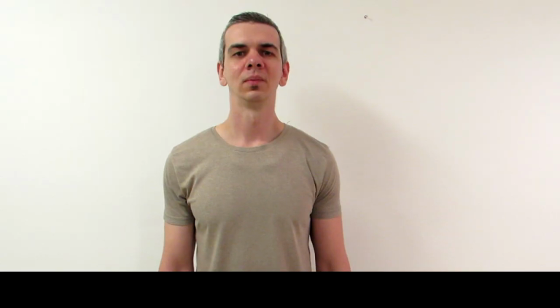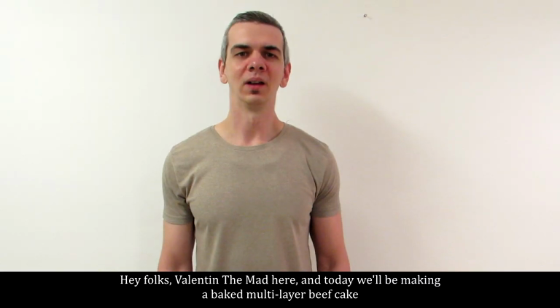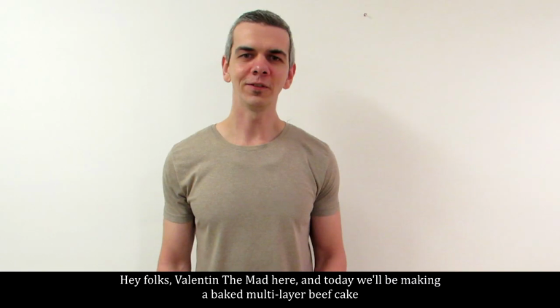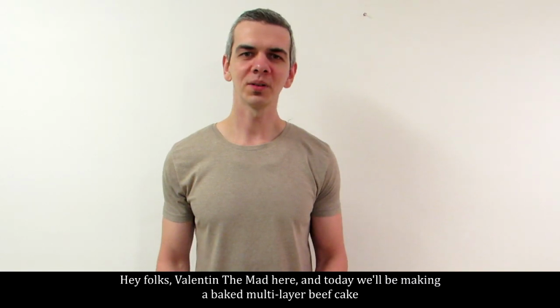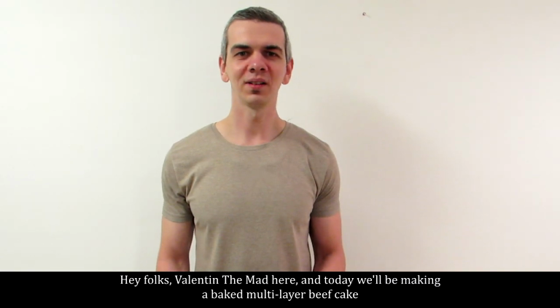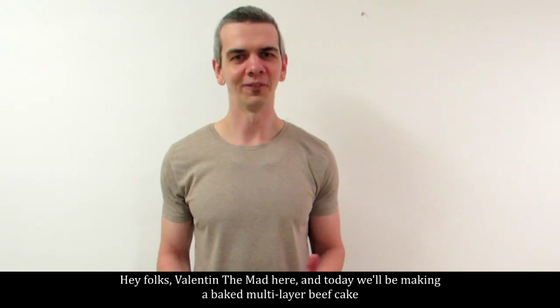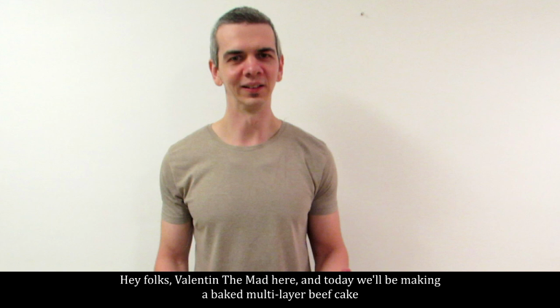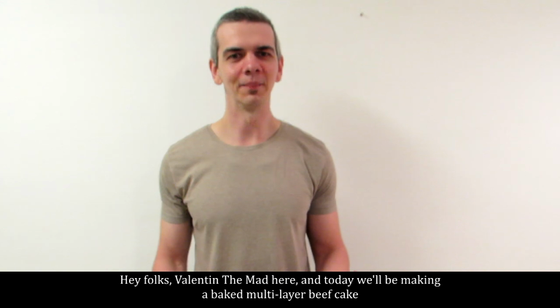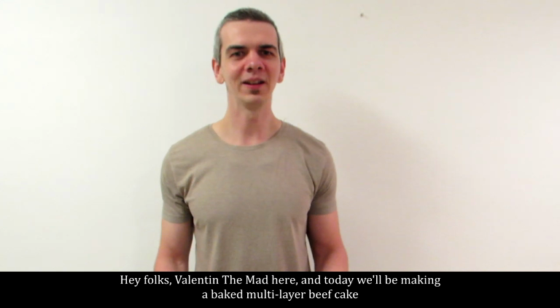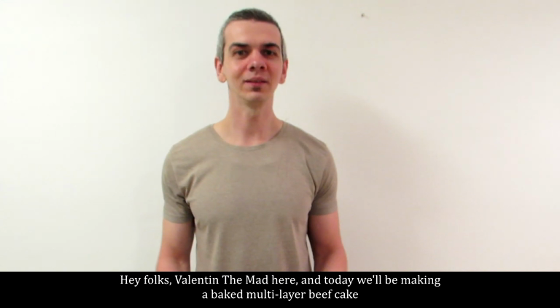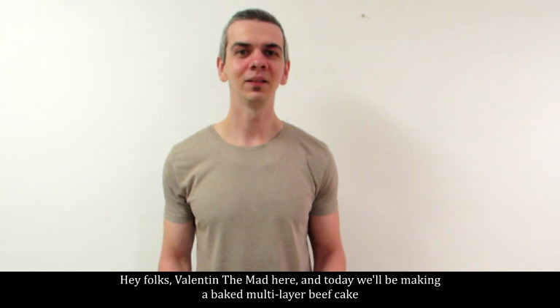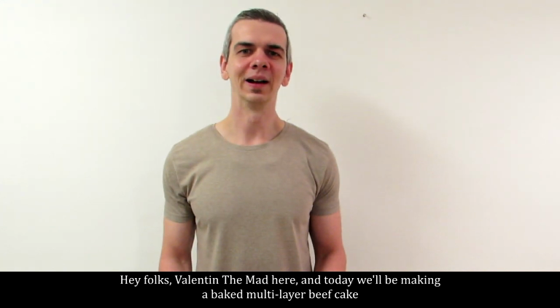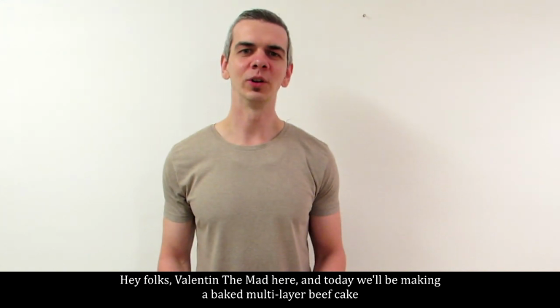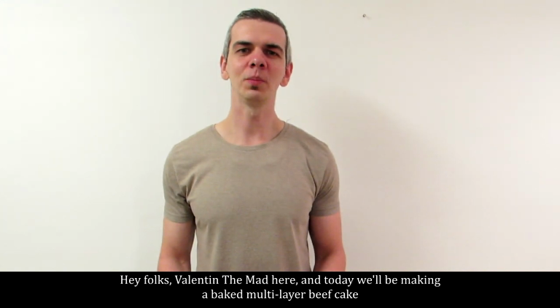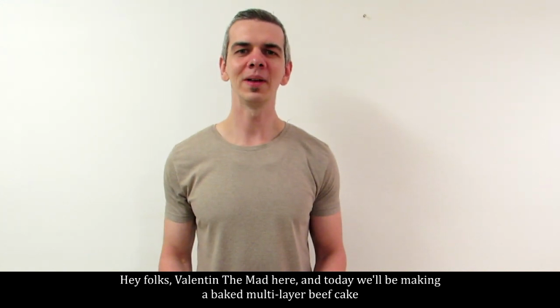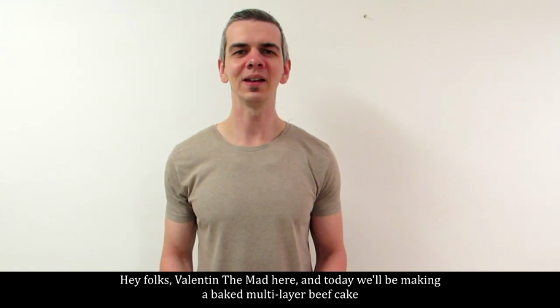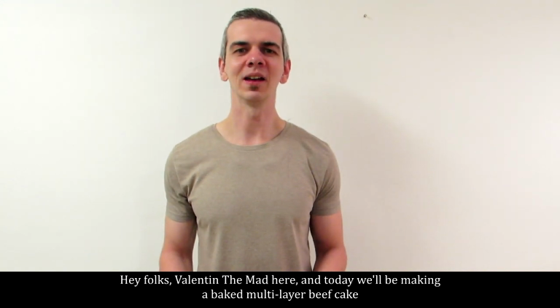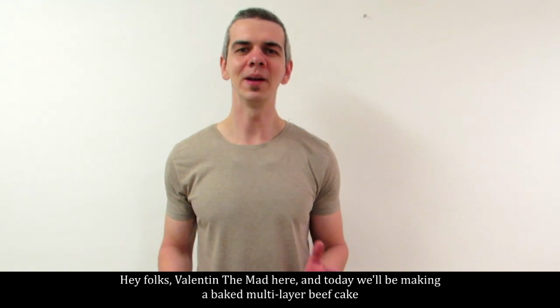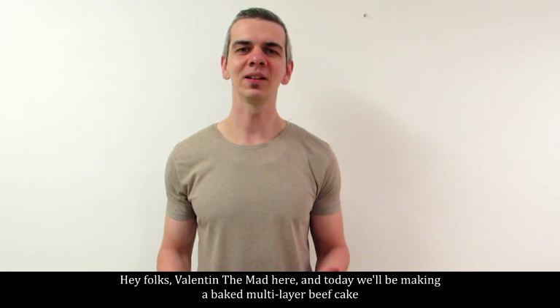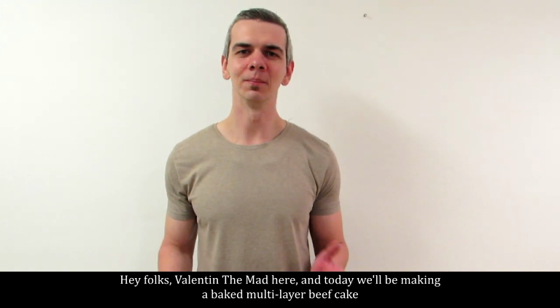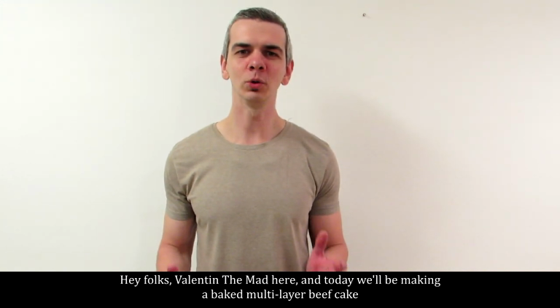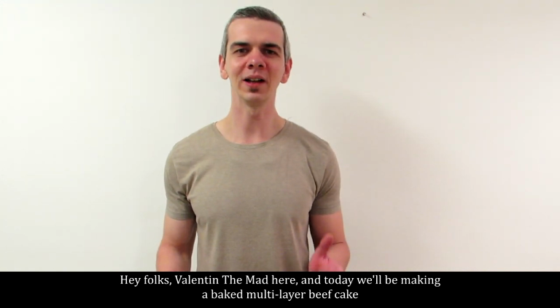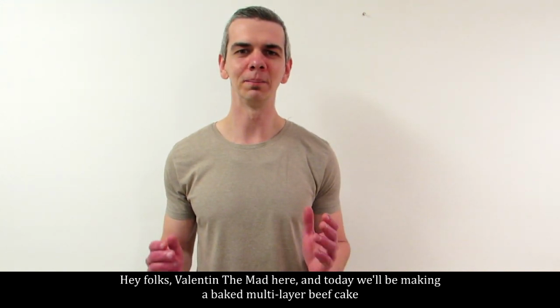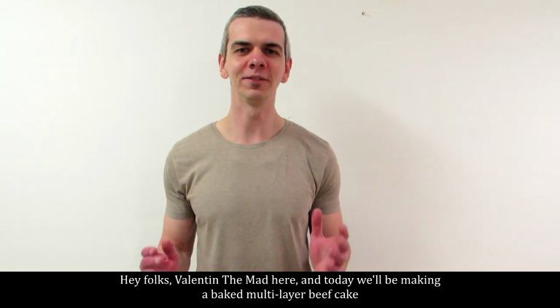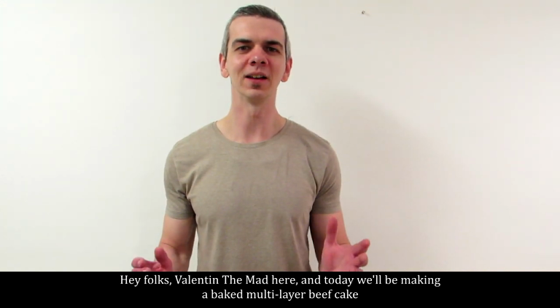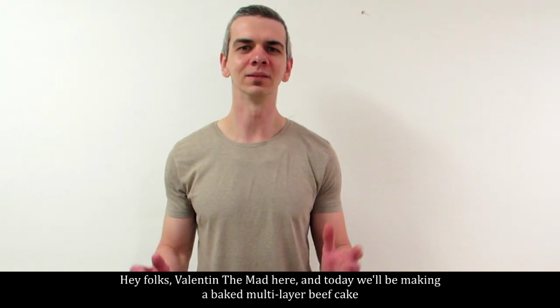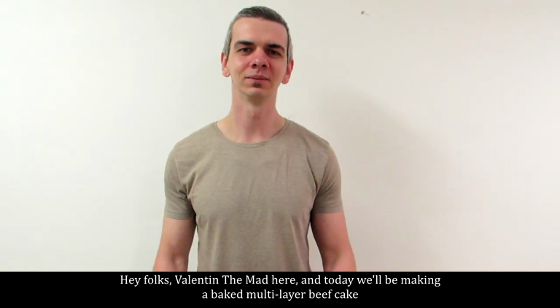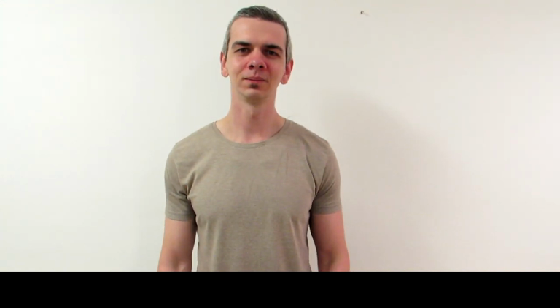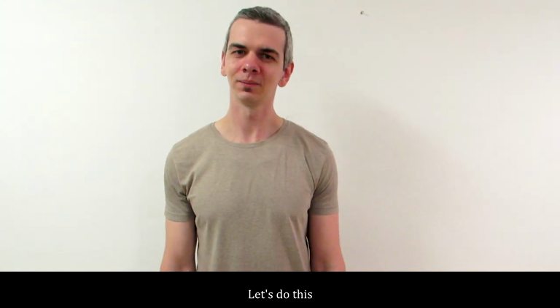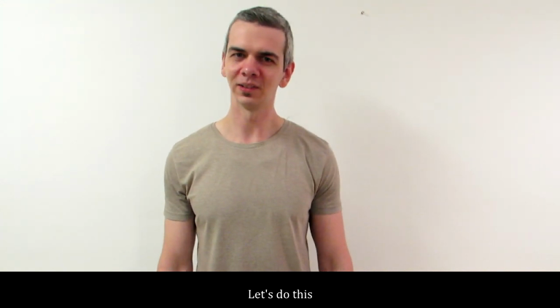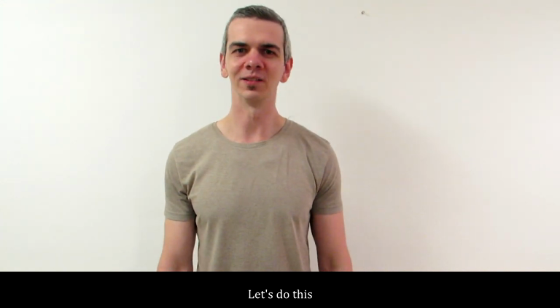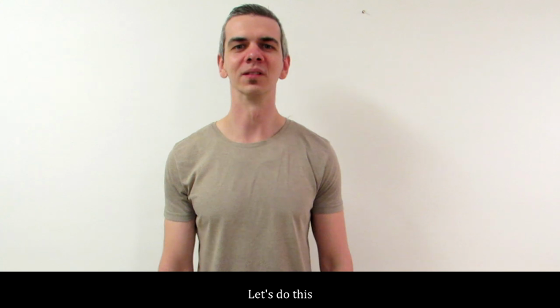Hey folks, Valentin the Mad here, and today we'll be making a baked multi-layer beefcake. Let's do this.